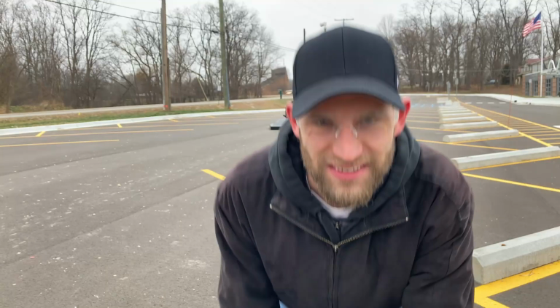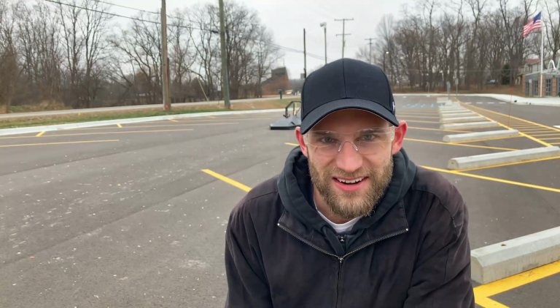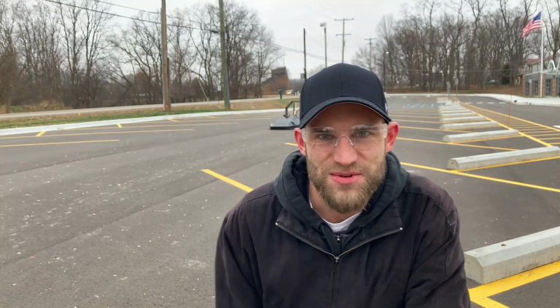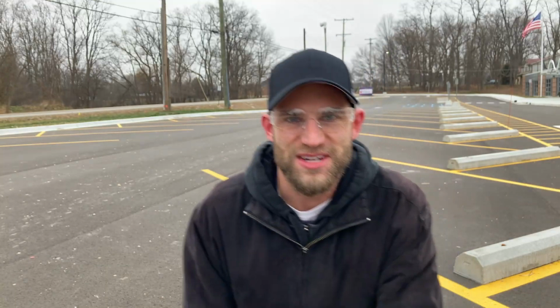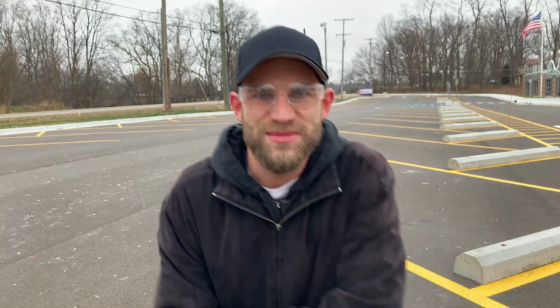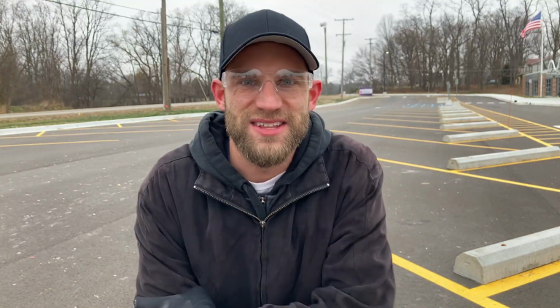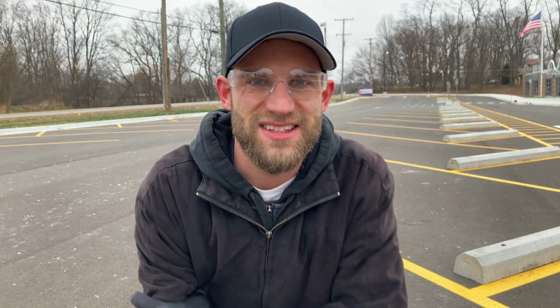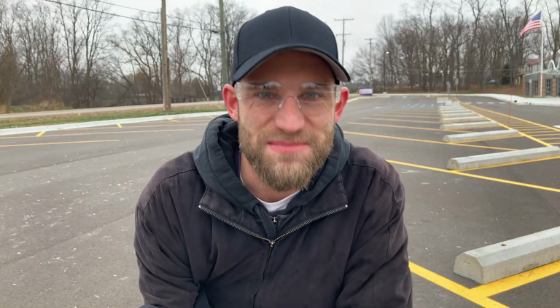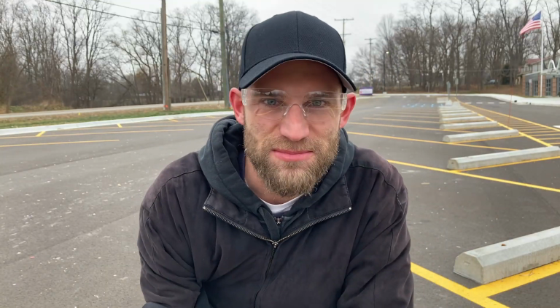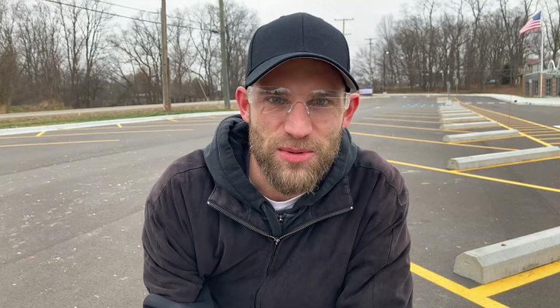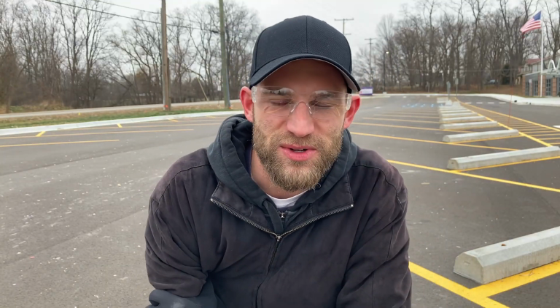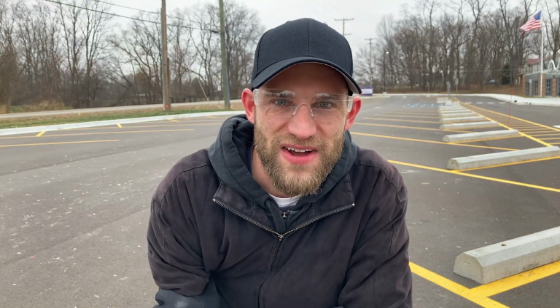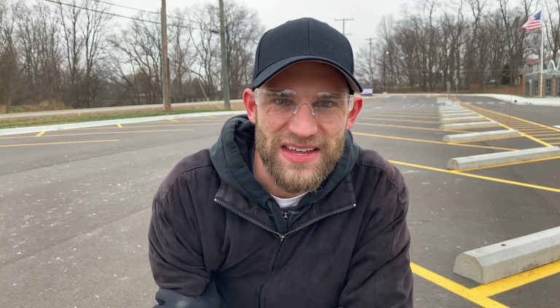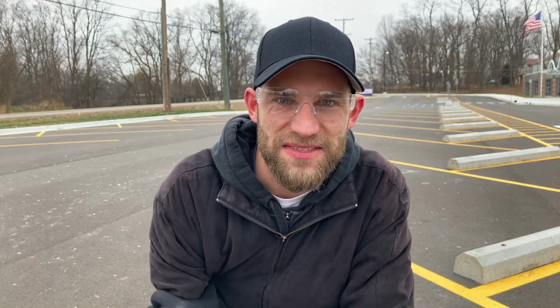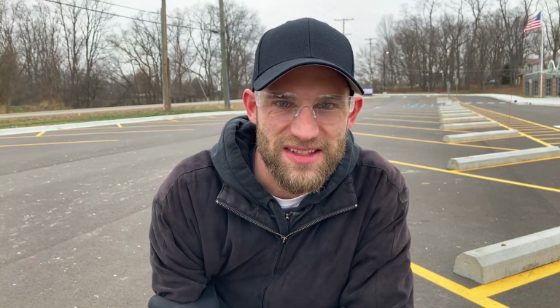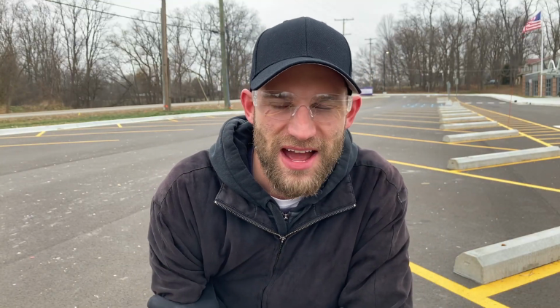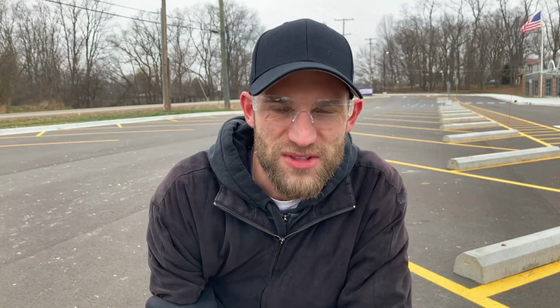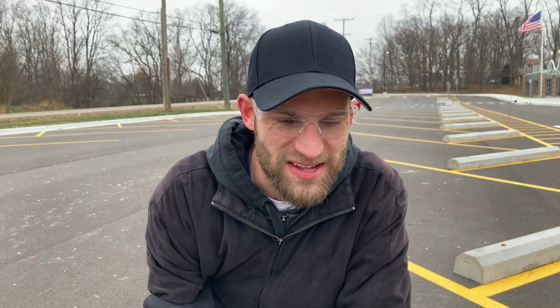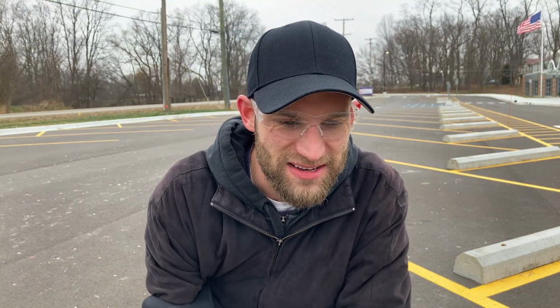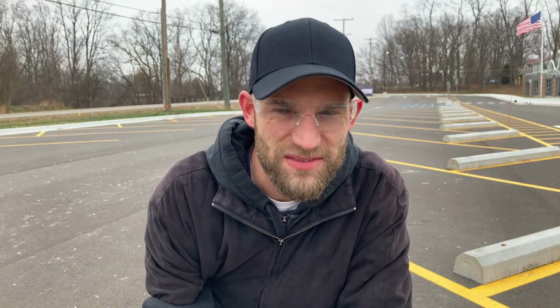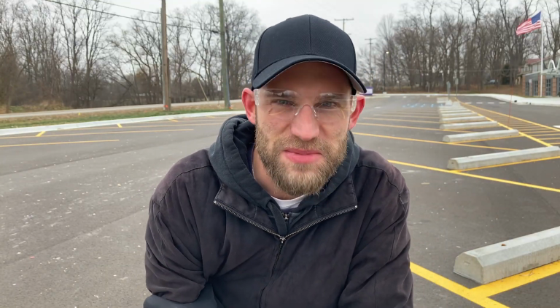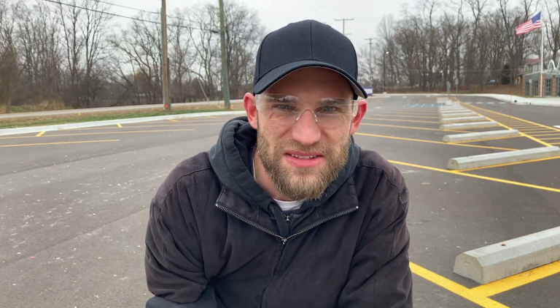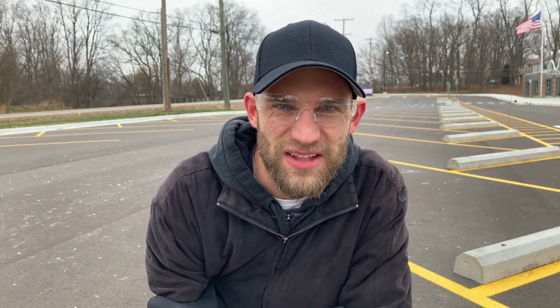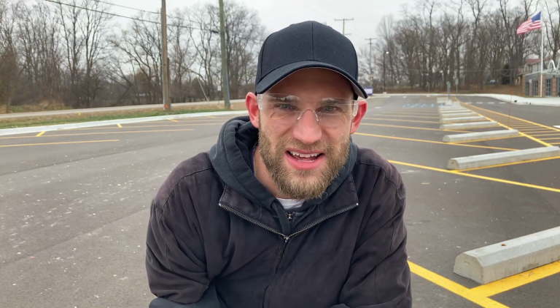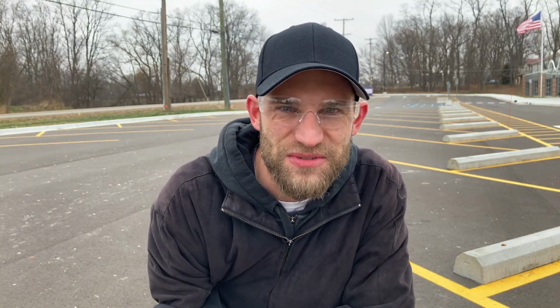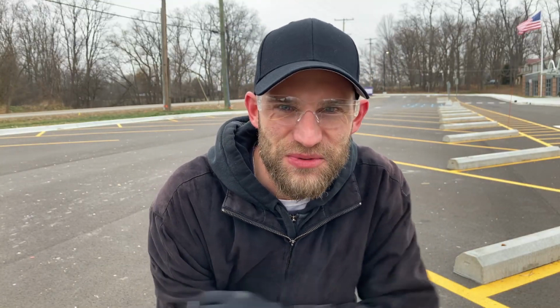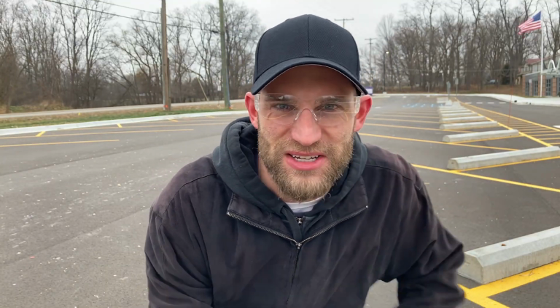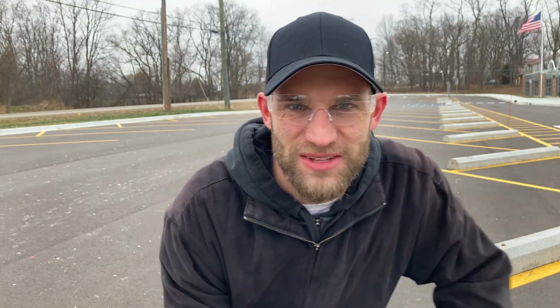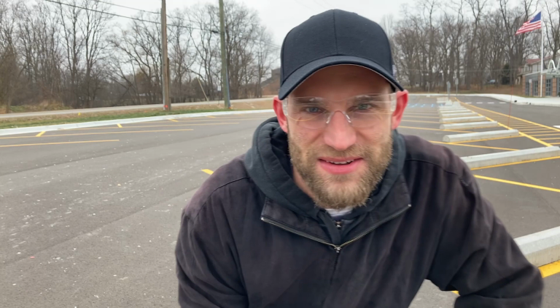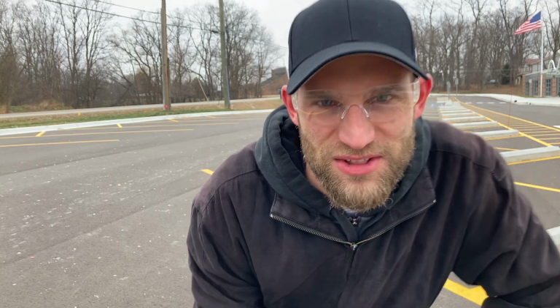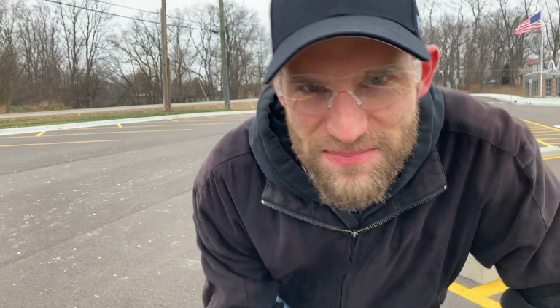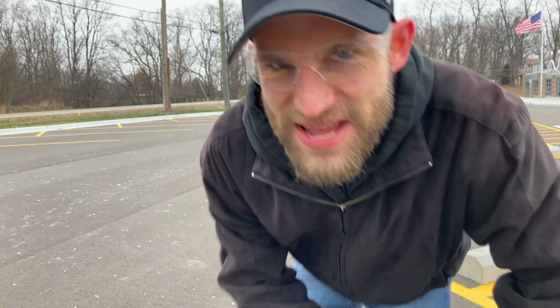All right, welcome. This is the big moment. We finally got this outside to see if the beast flies for real. Let's give it a spin.